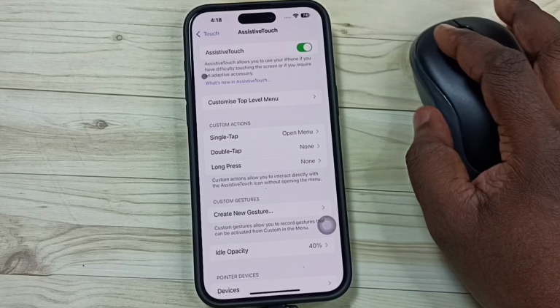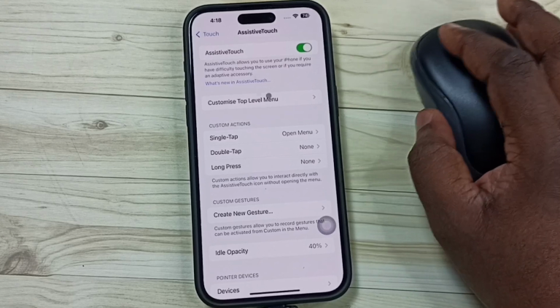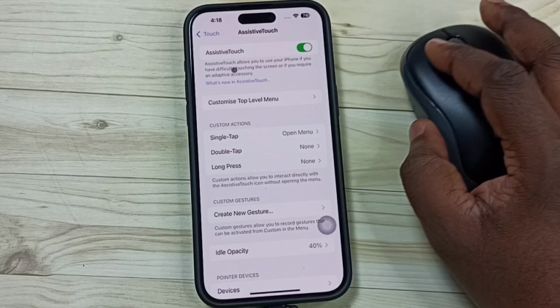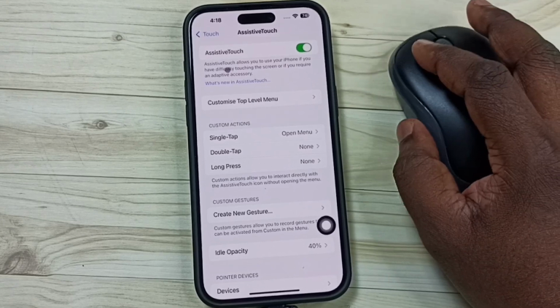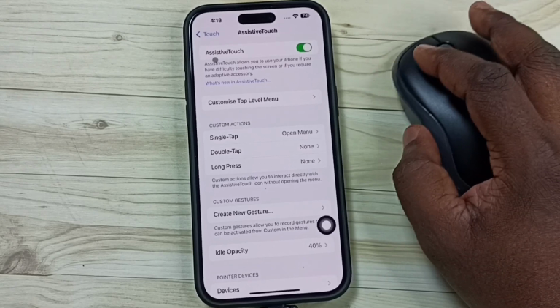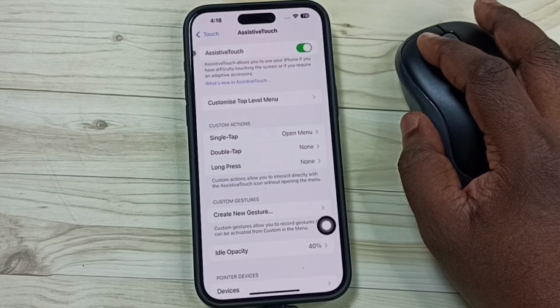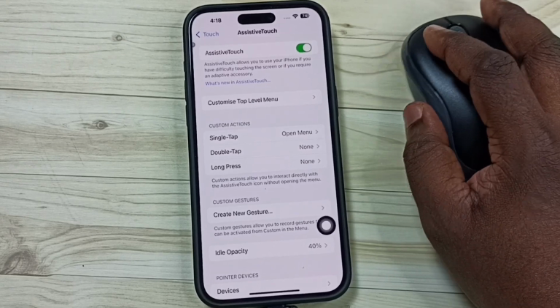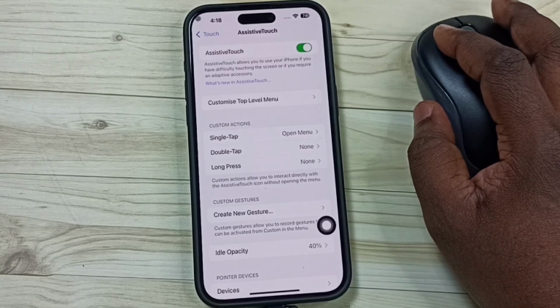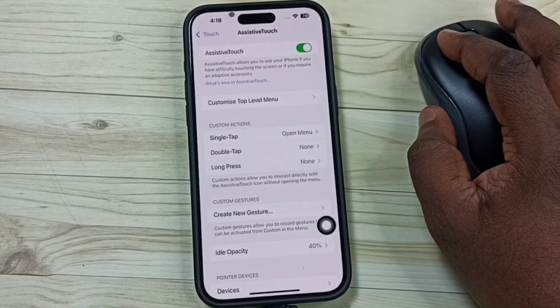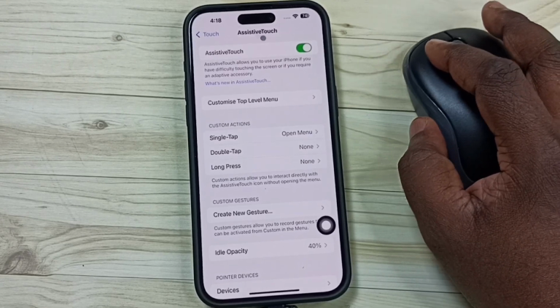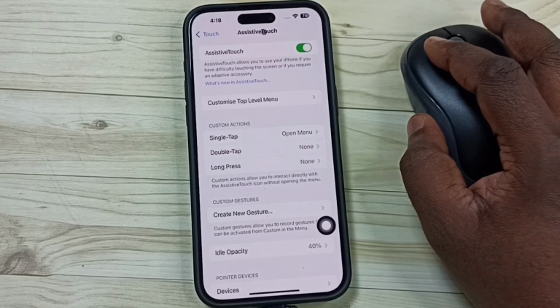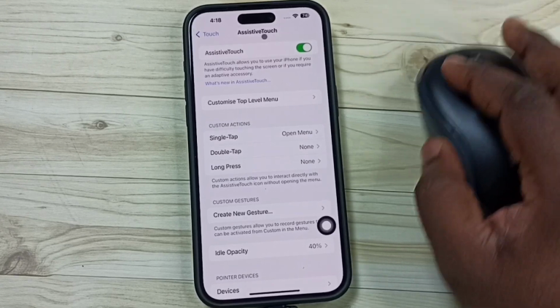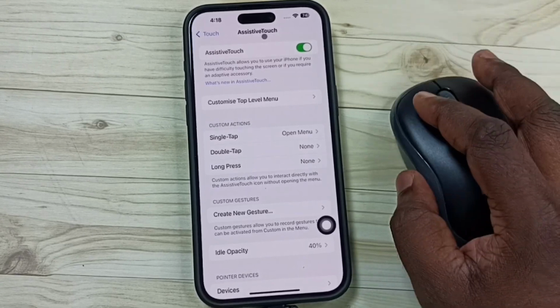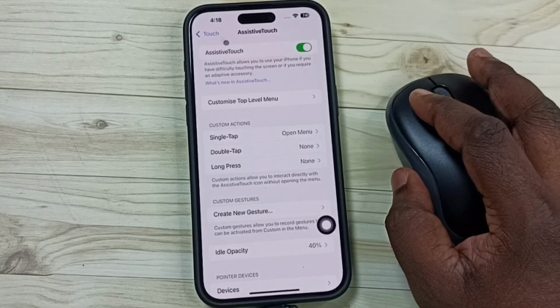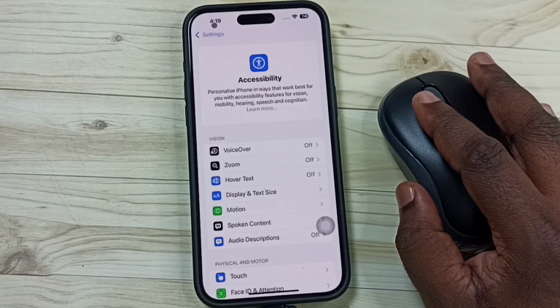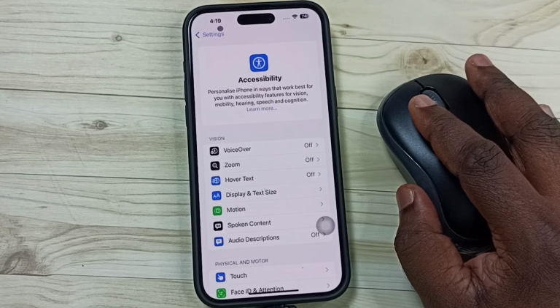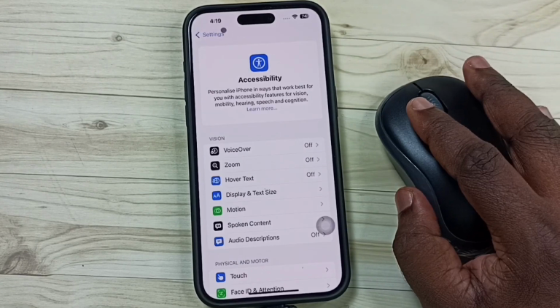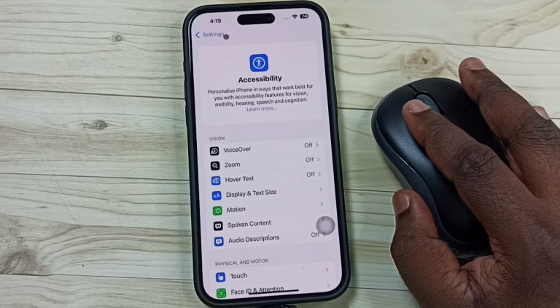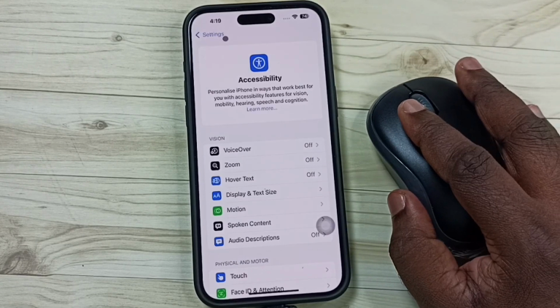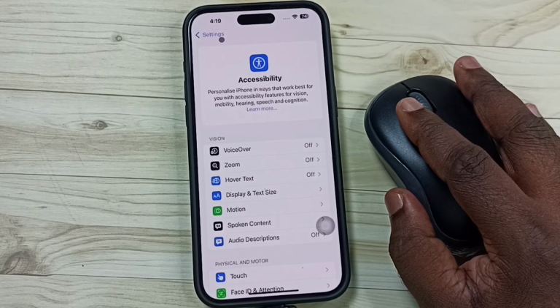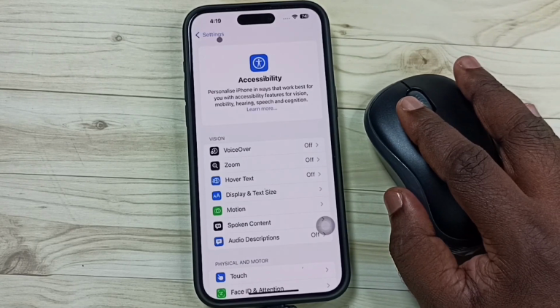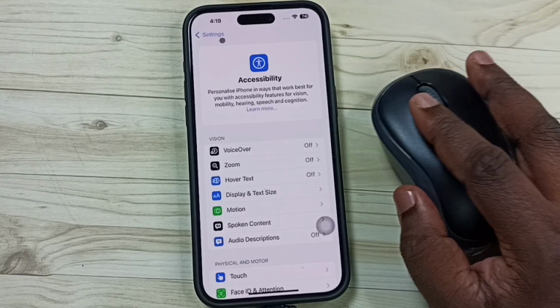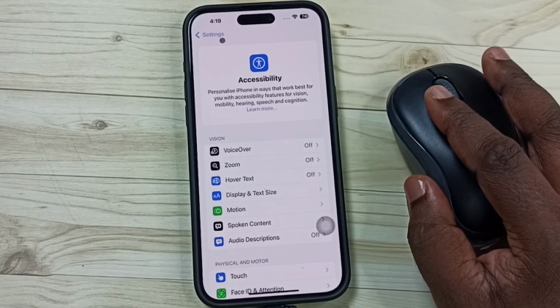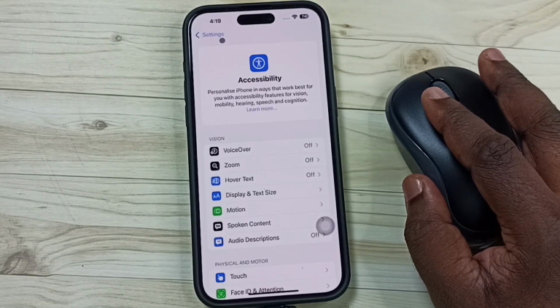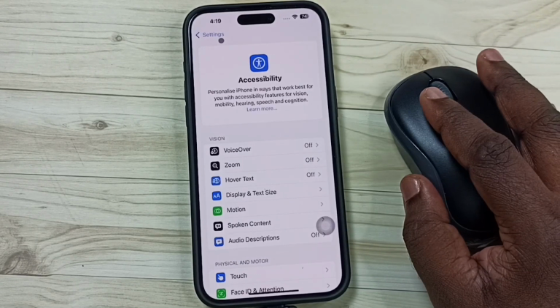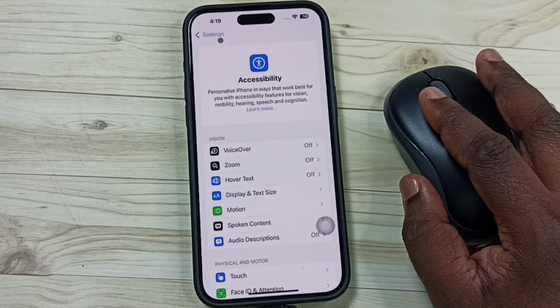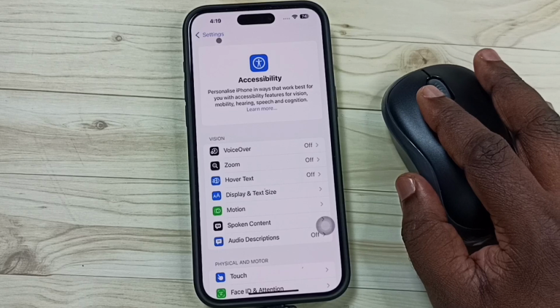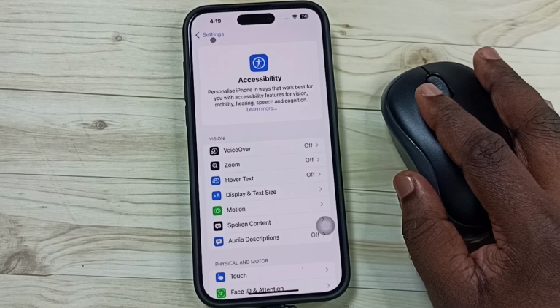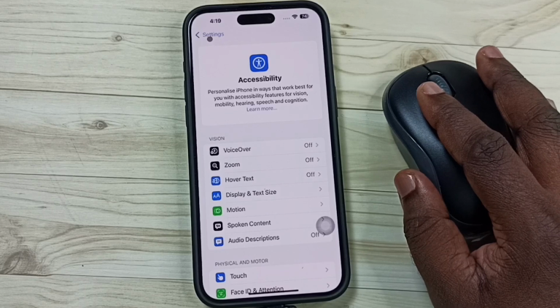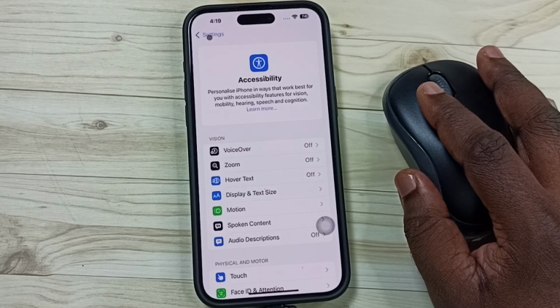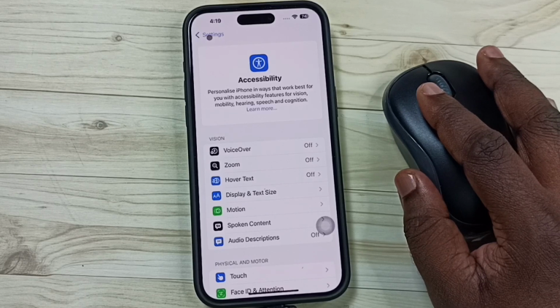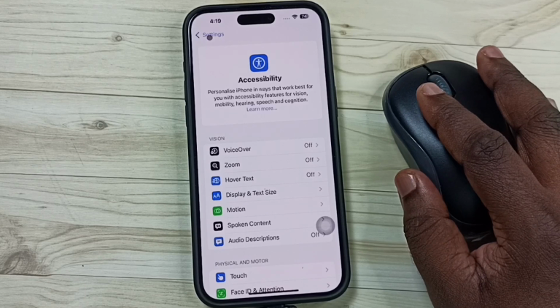After that, let me check this mouse — see, it's working! This way we can connect a wireless mouse to iPhone. Please try this. I hope you have enjoyed this video.